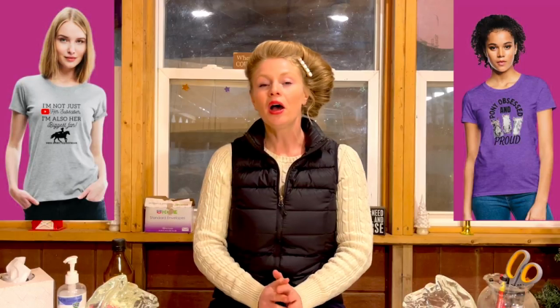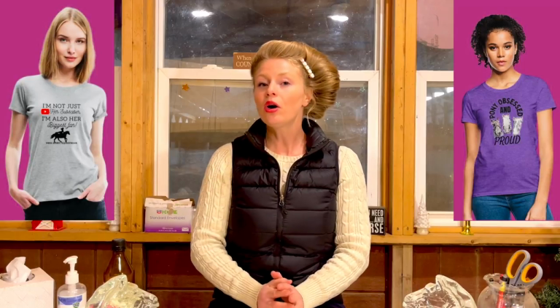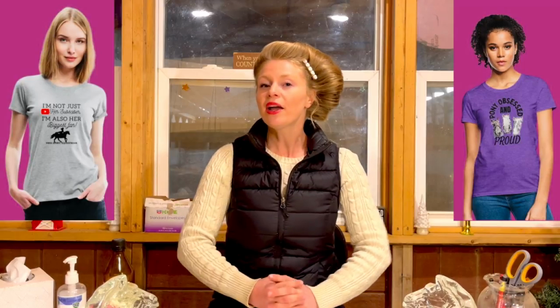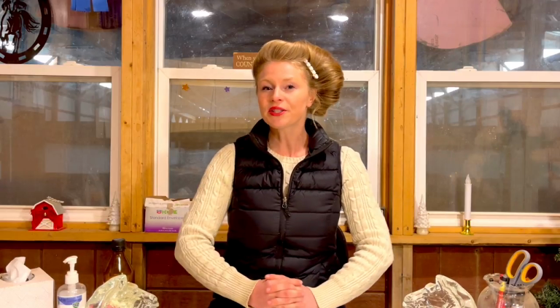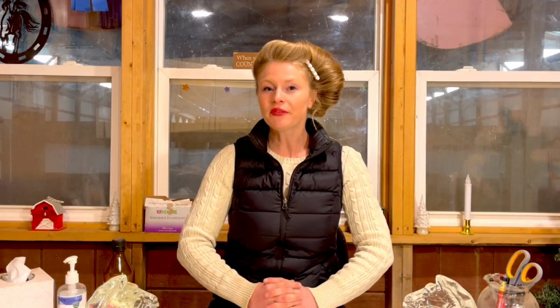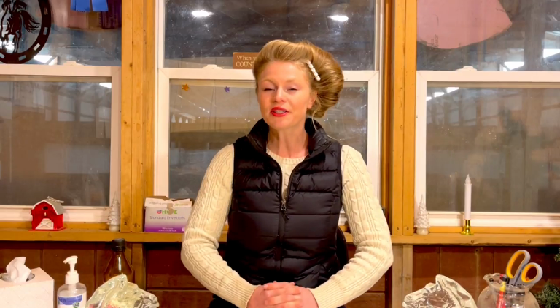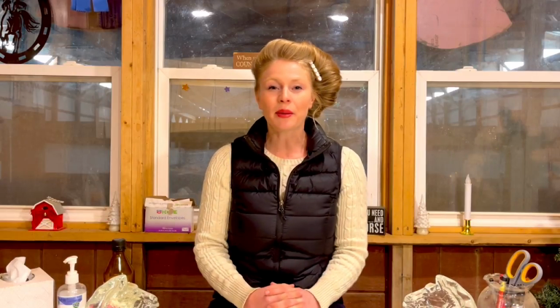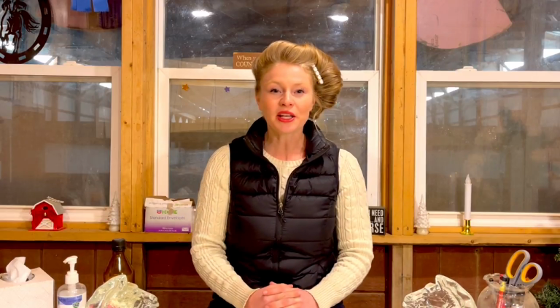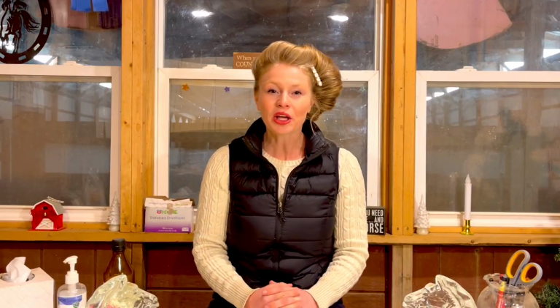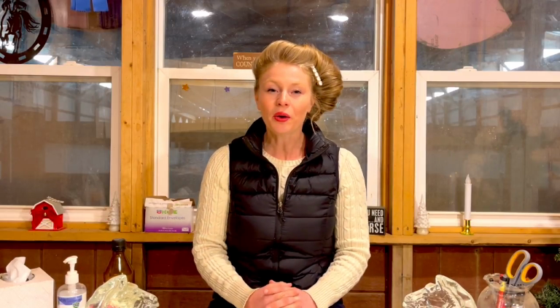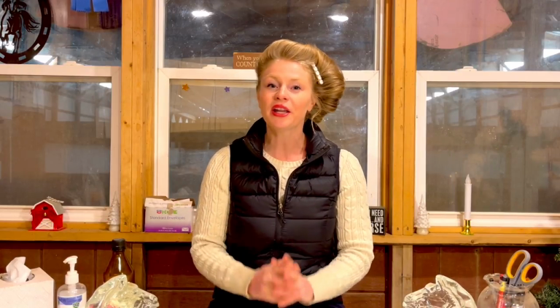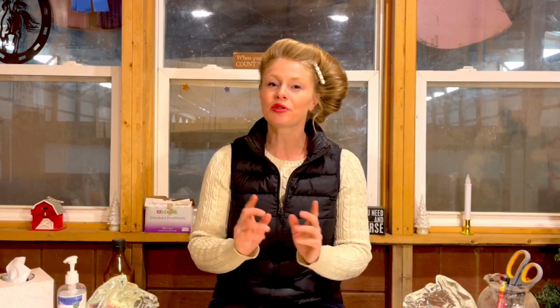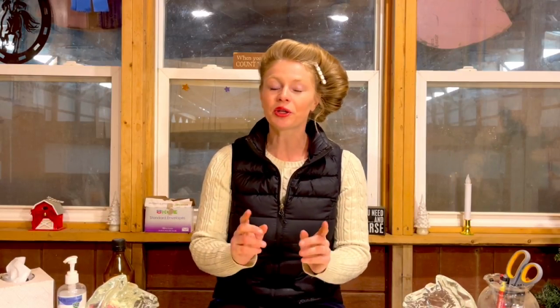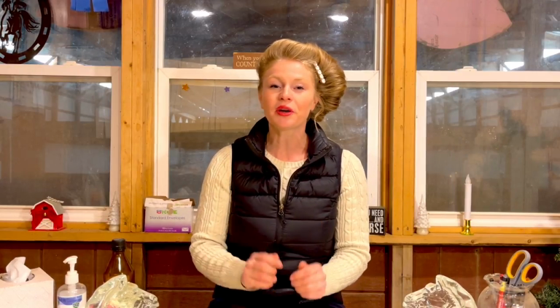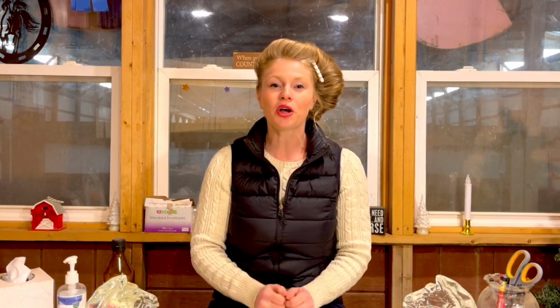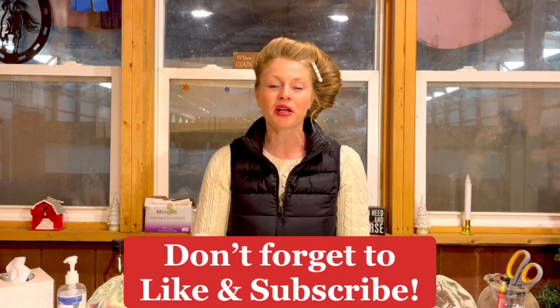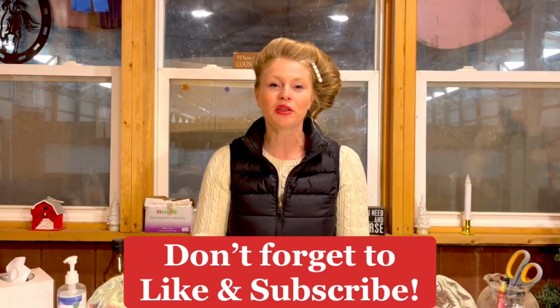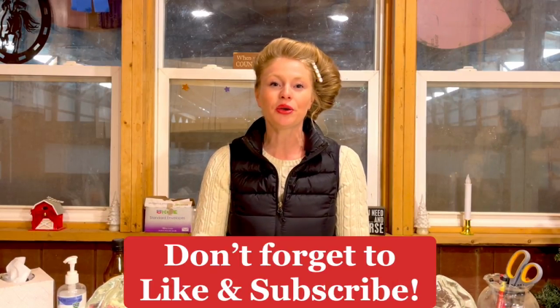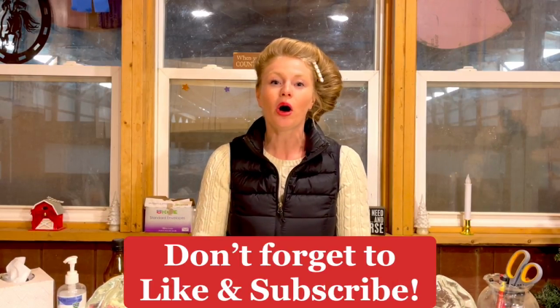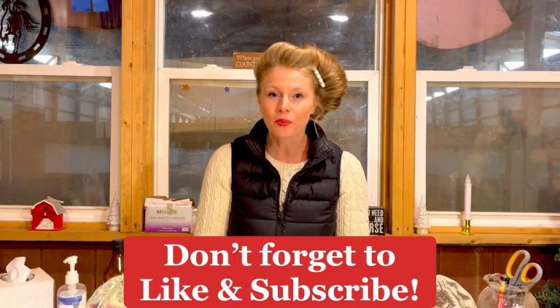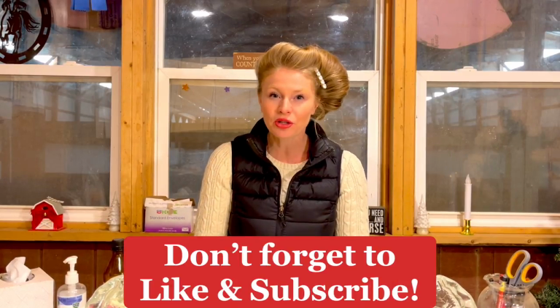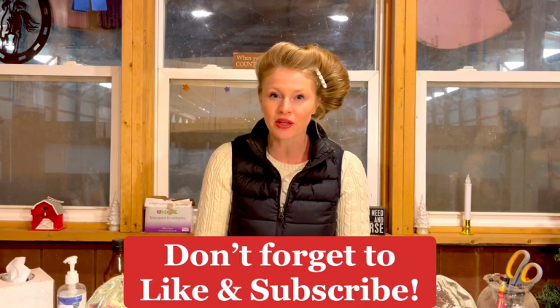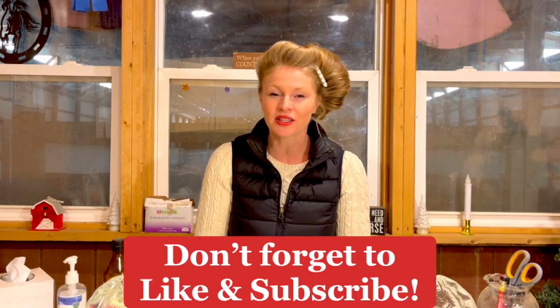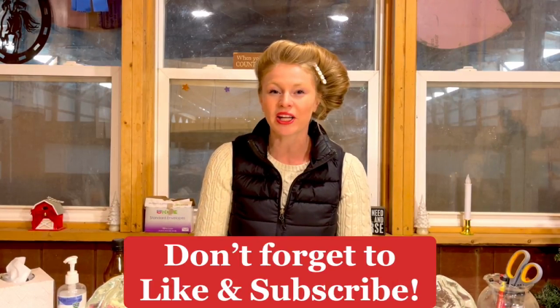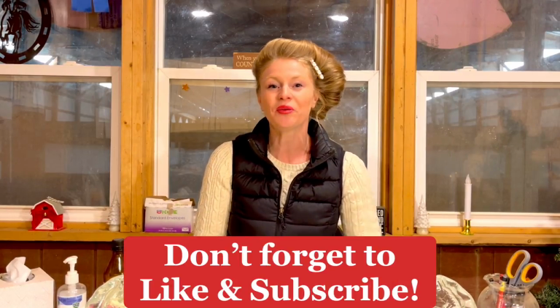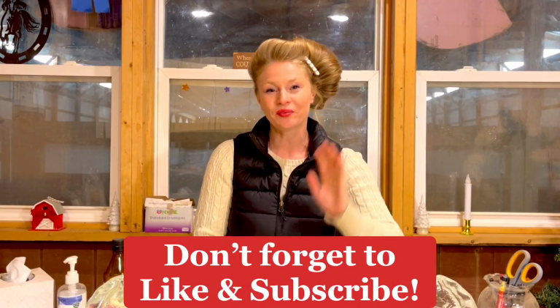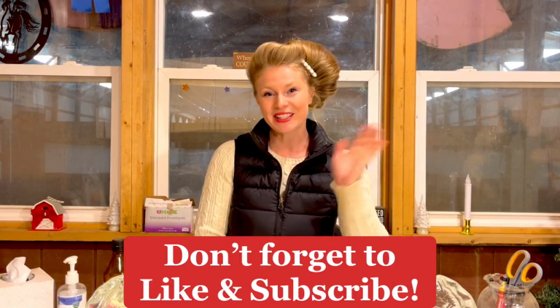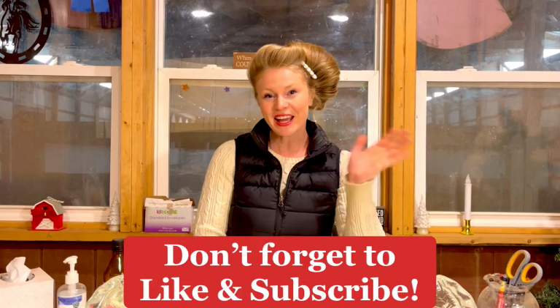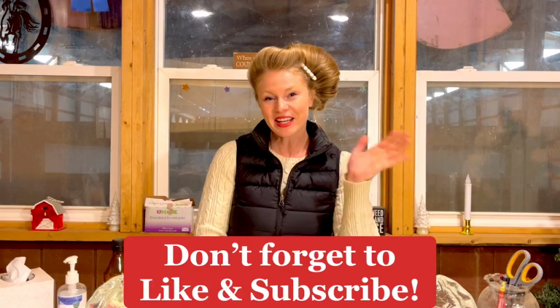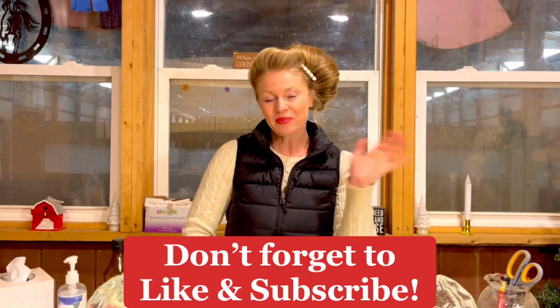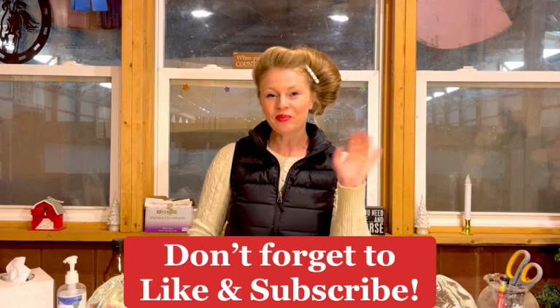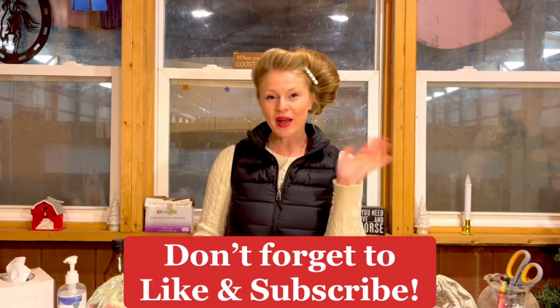Okay horse lovers, I'm going to get going. It was really great talking with you. Hope you enjoyed this video. See you next time. Bye.